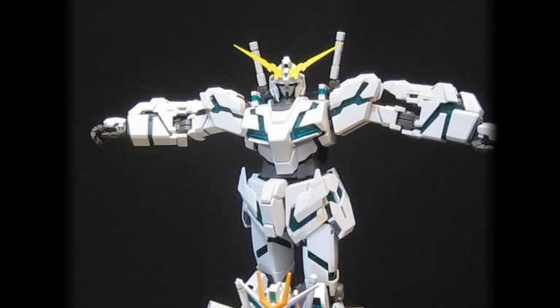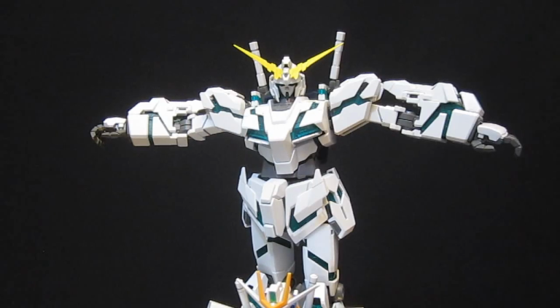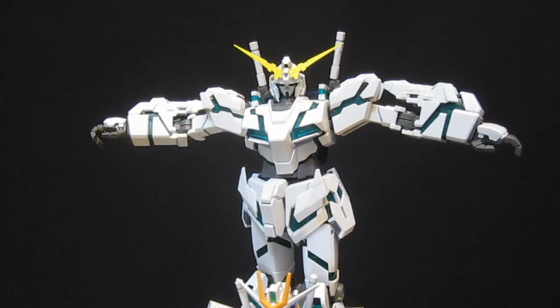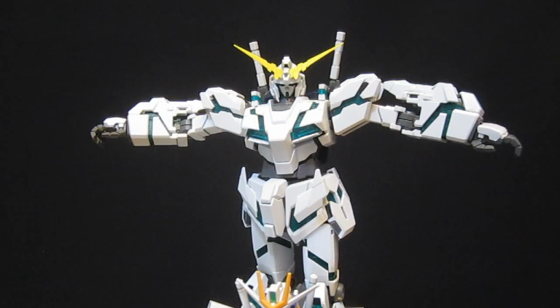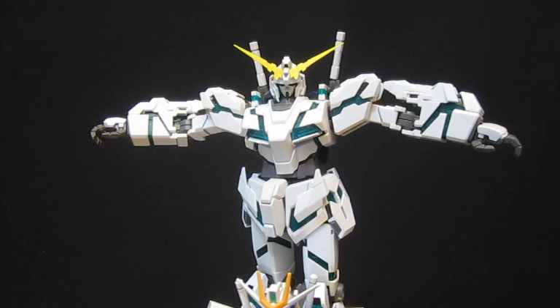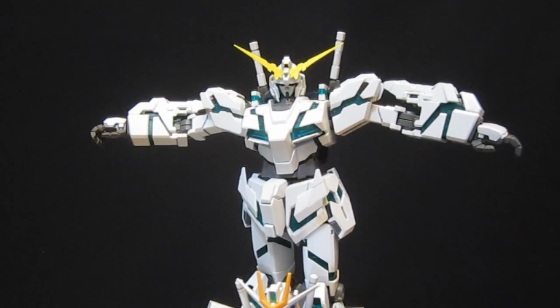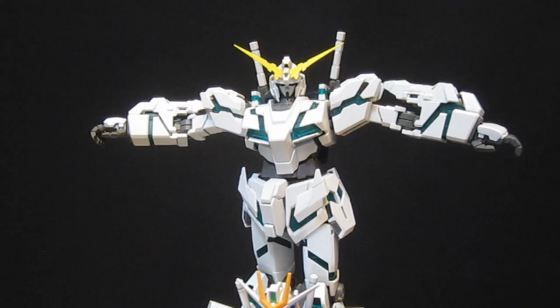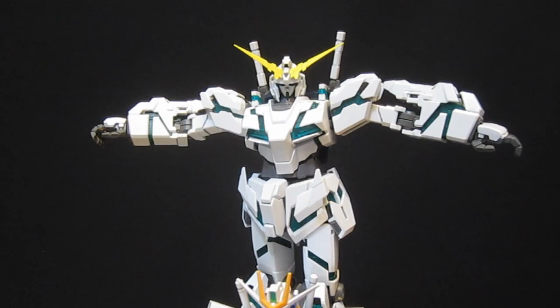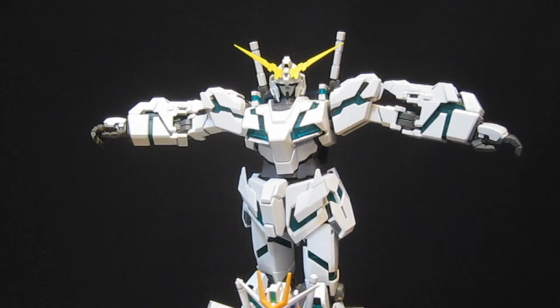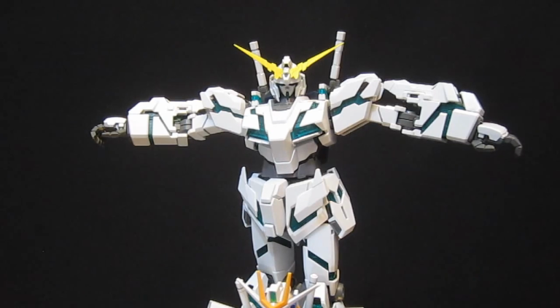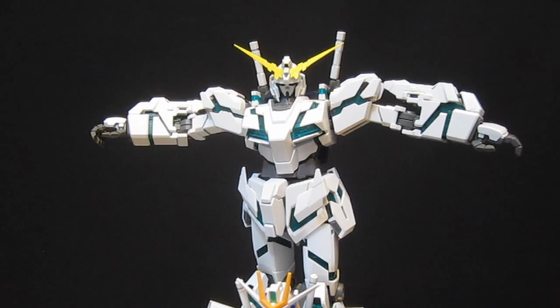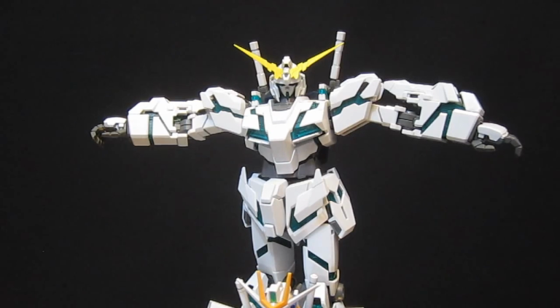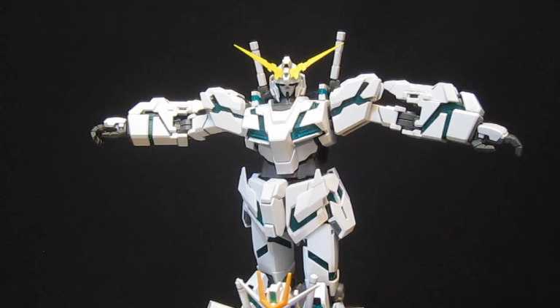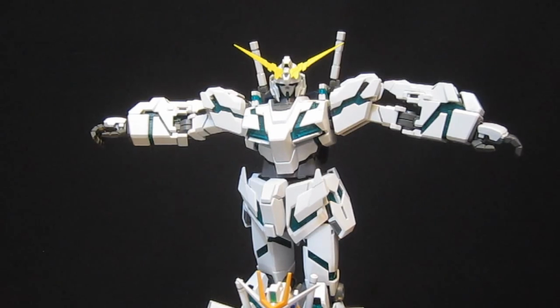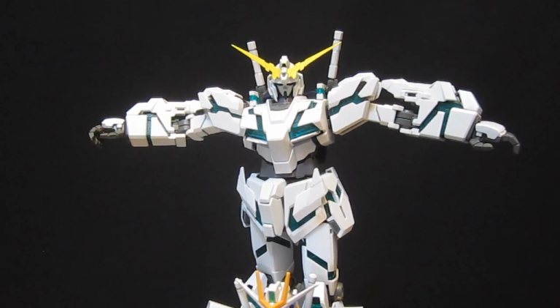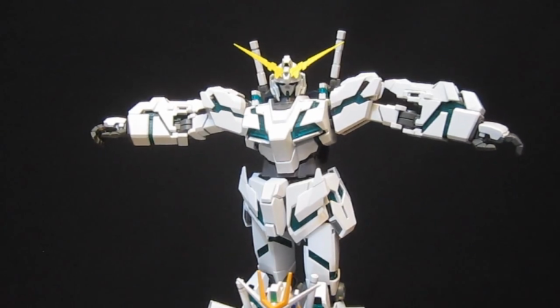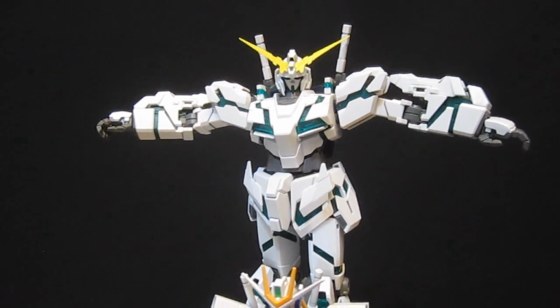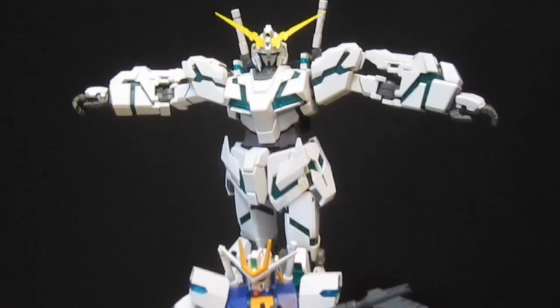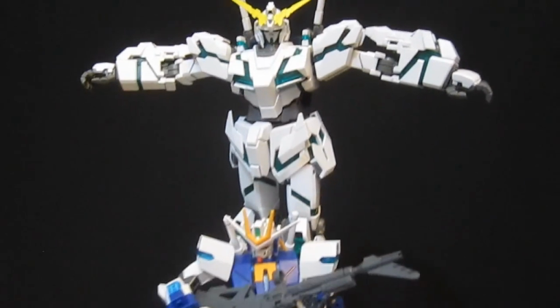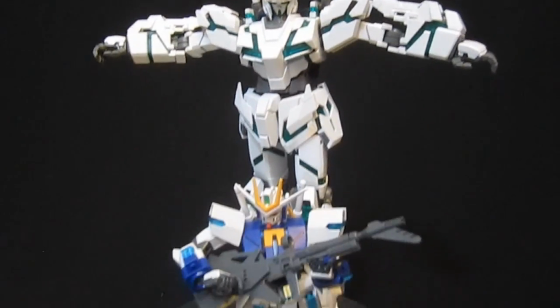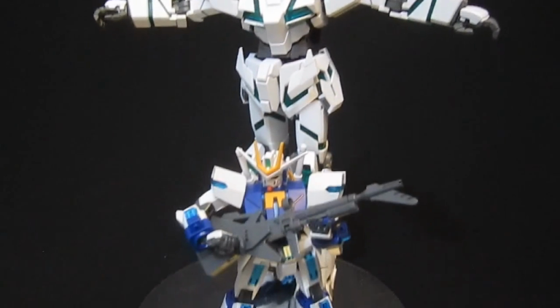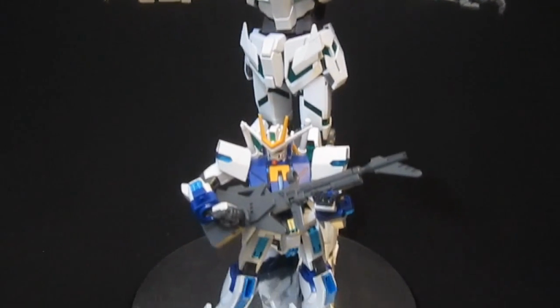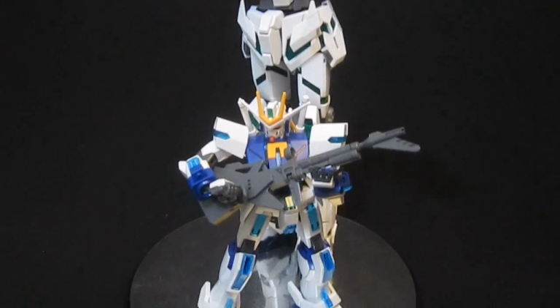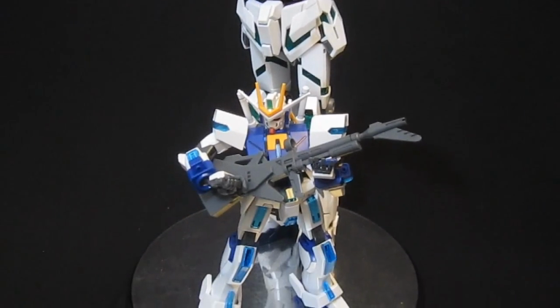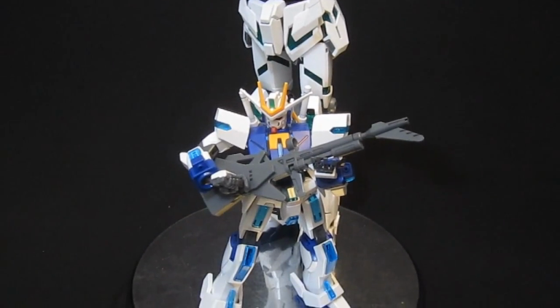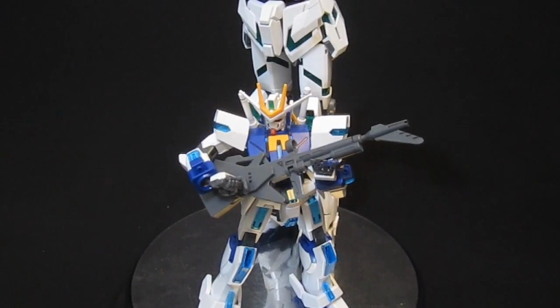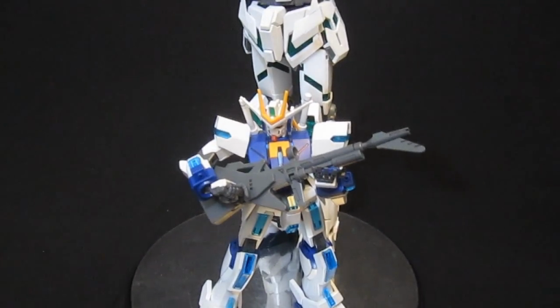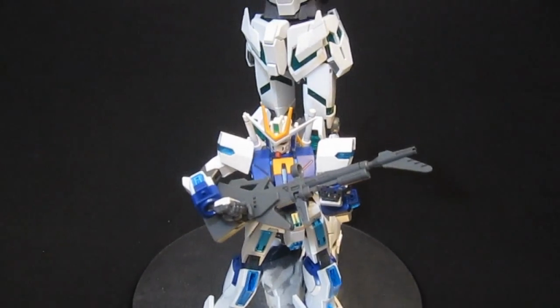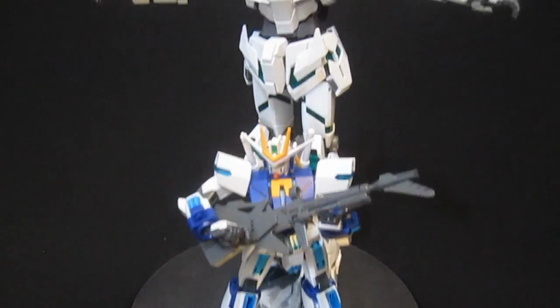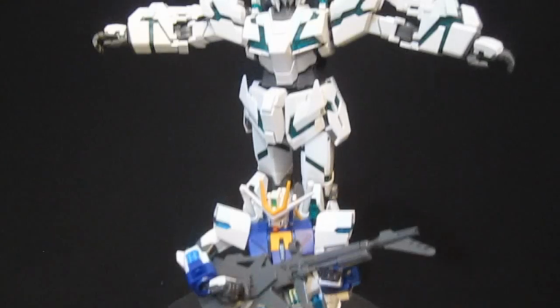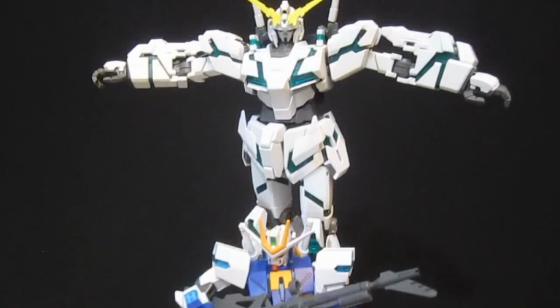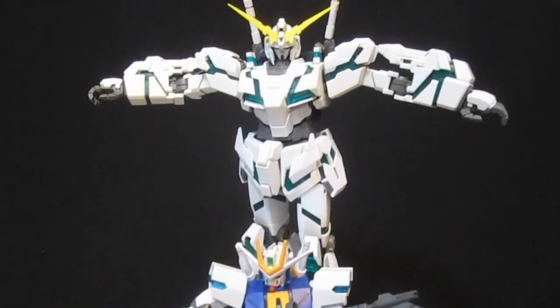I think this guy pulls off the extreme Gundam pose almost better than Gacked in high grade does.